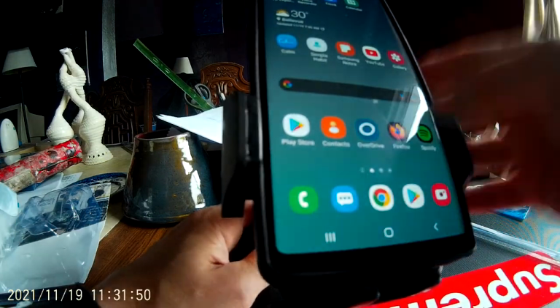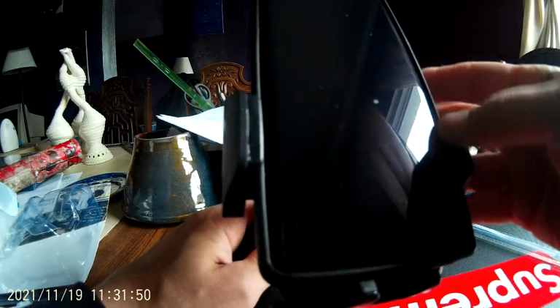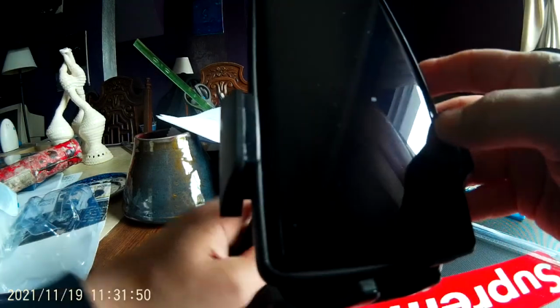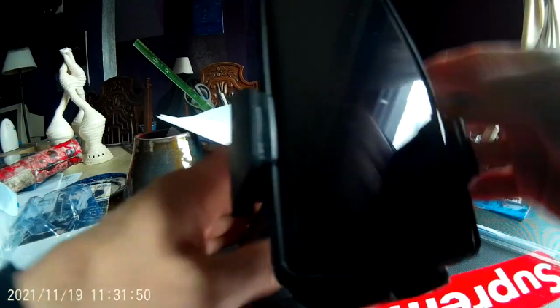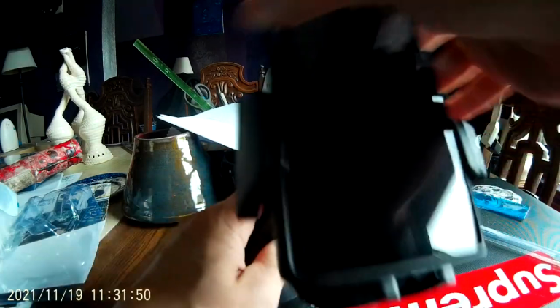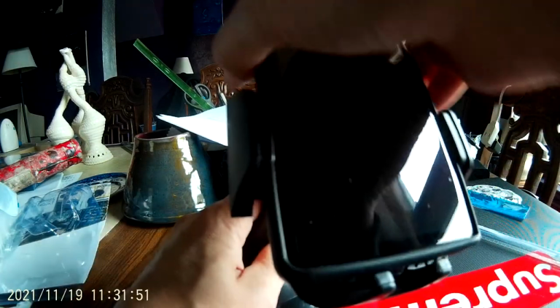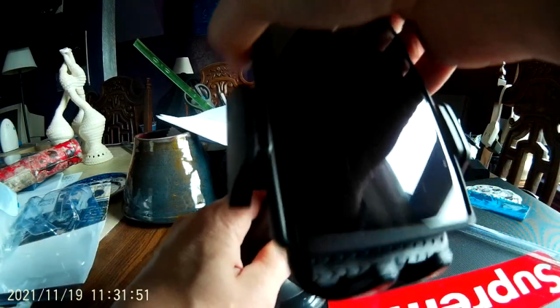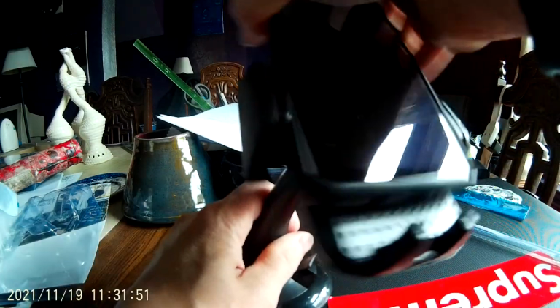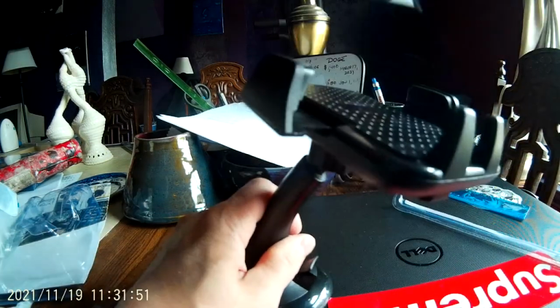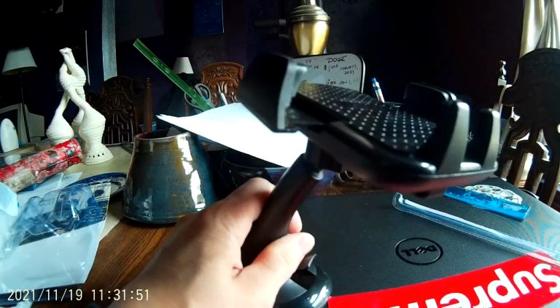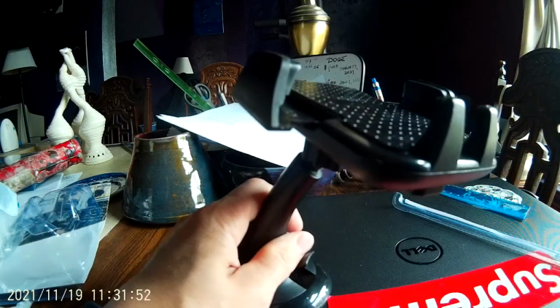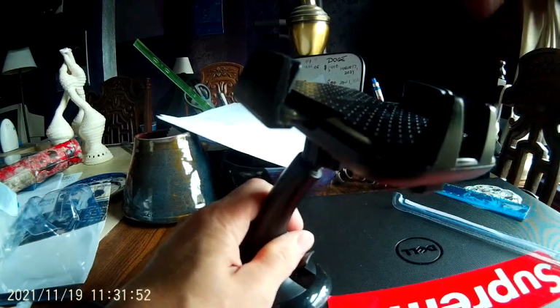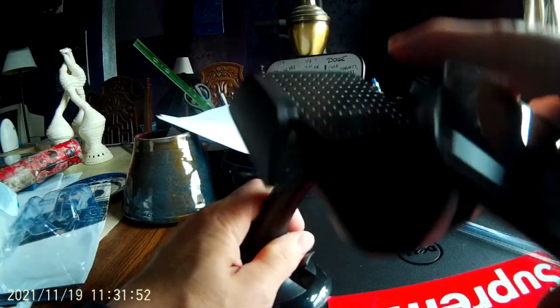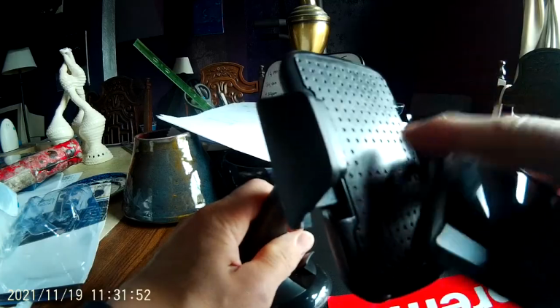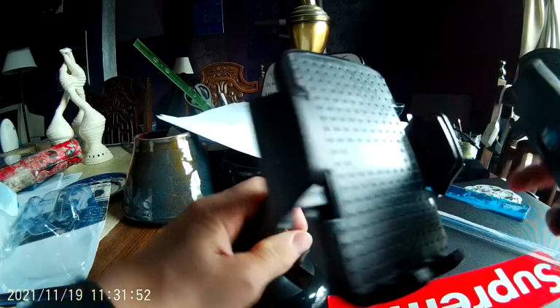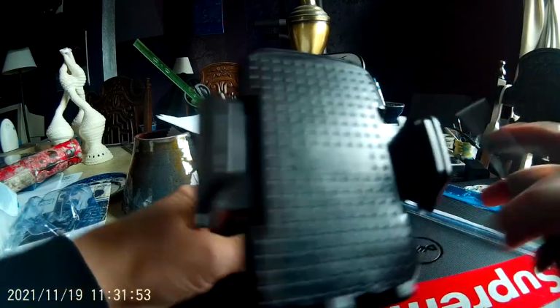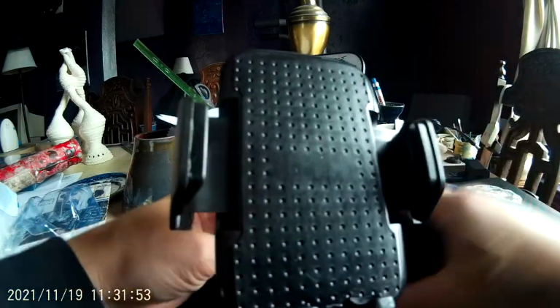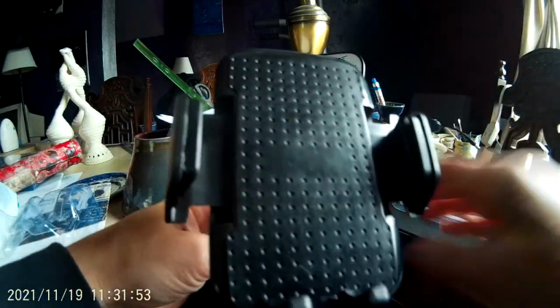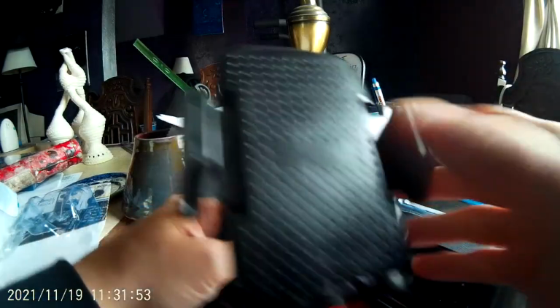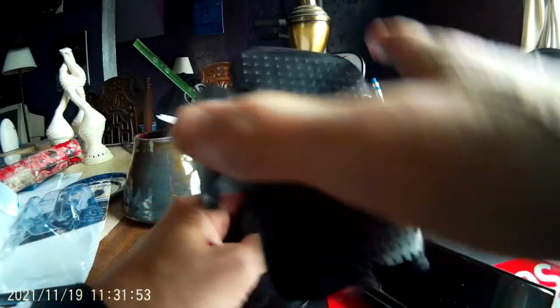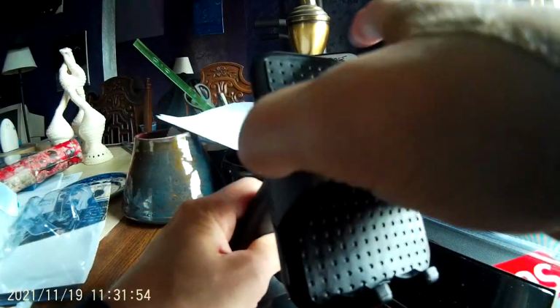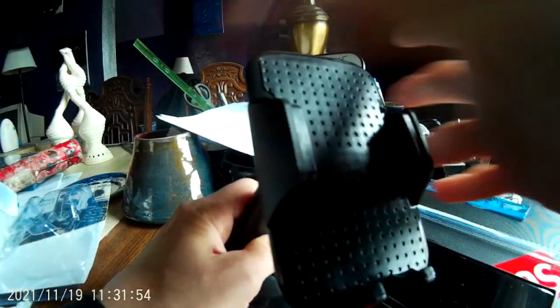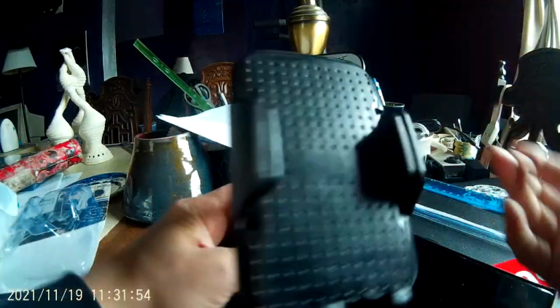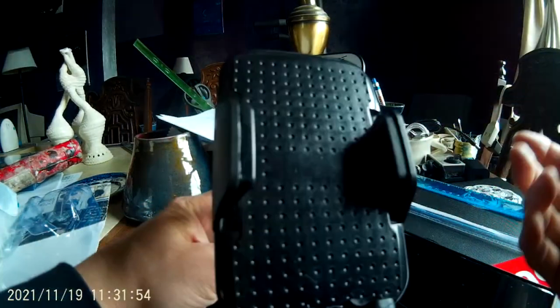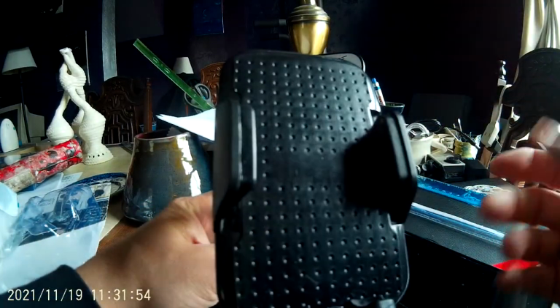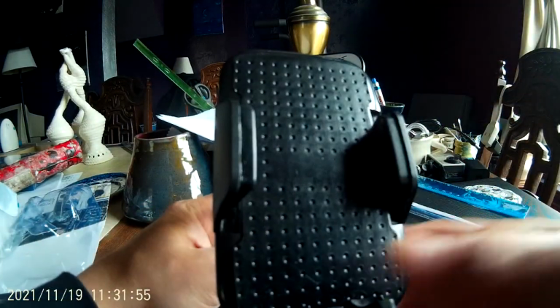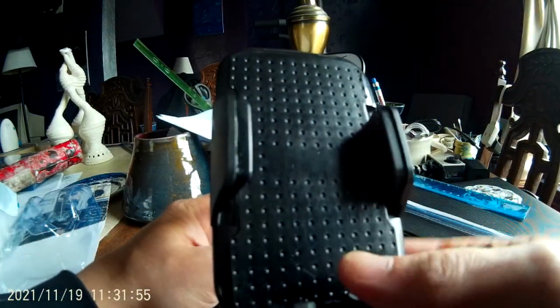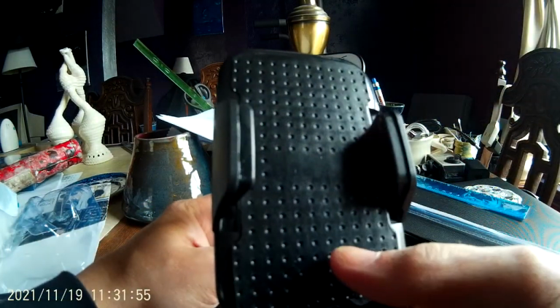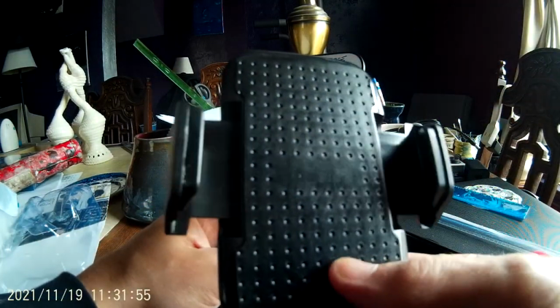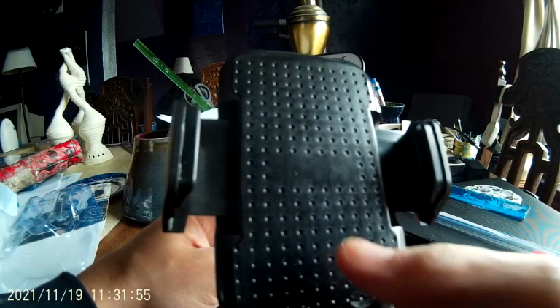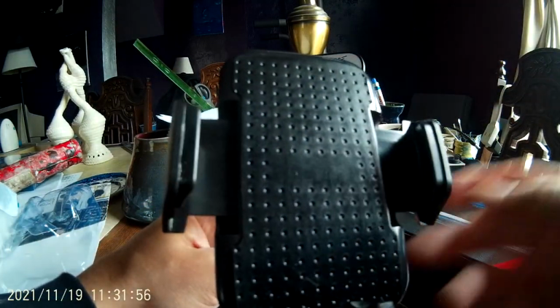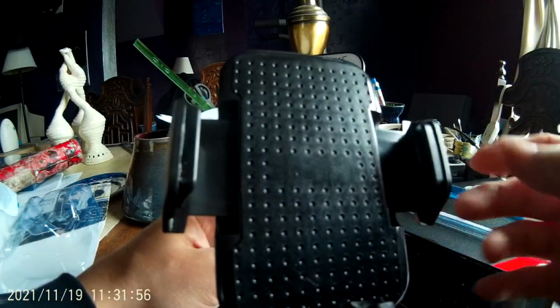And then when you're ready to take it out, you just take it out, like so. Boom.